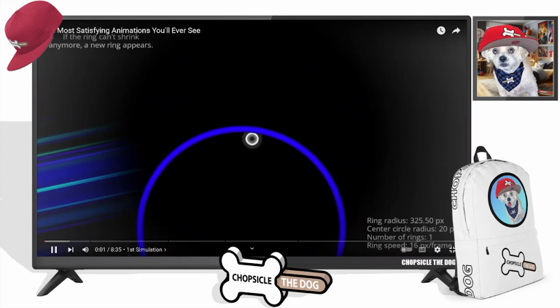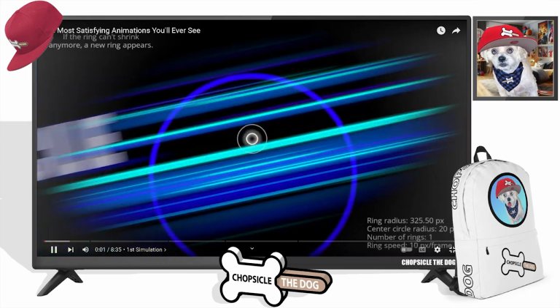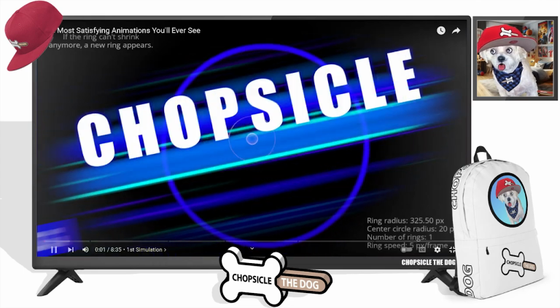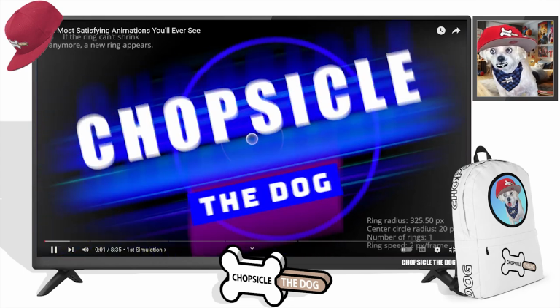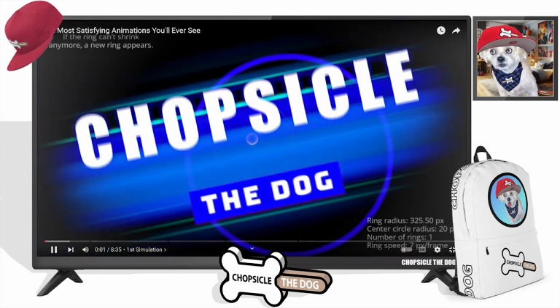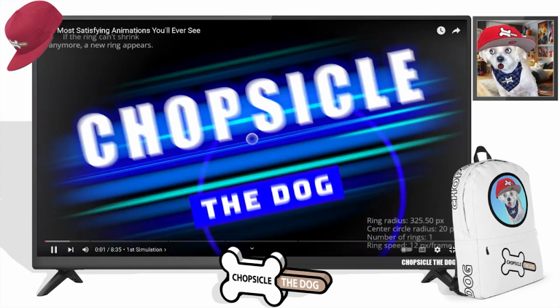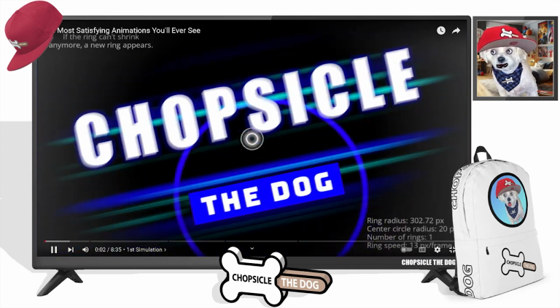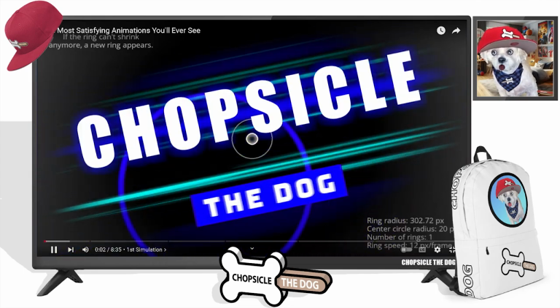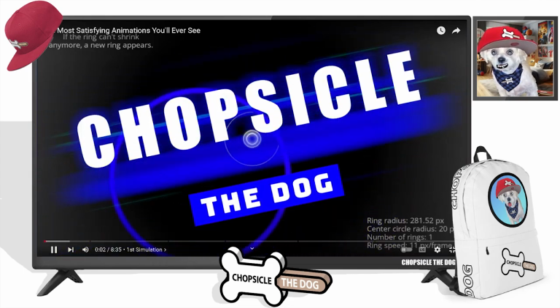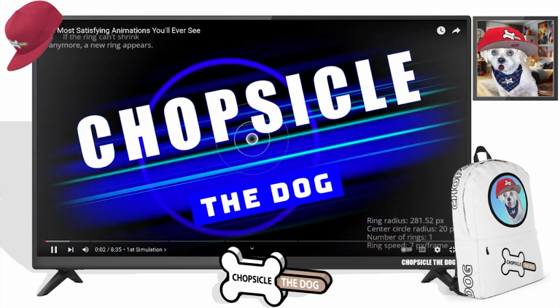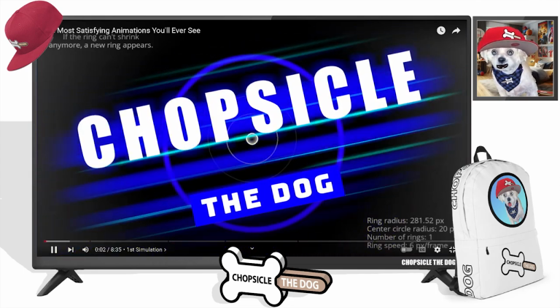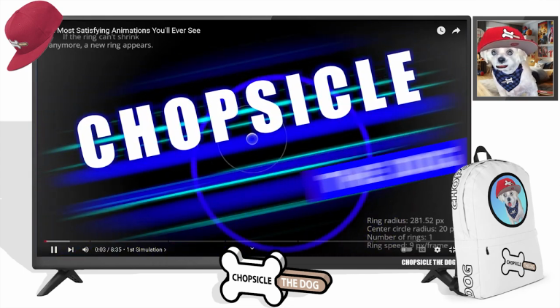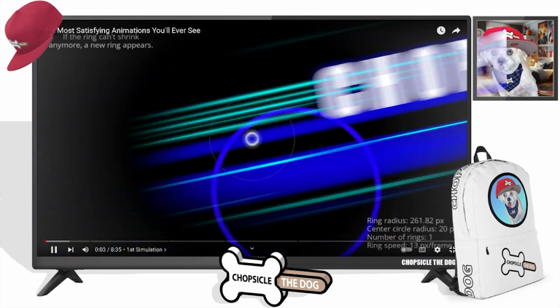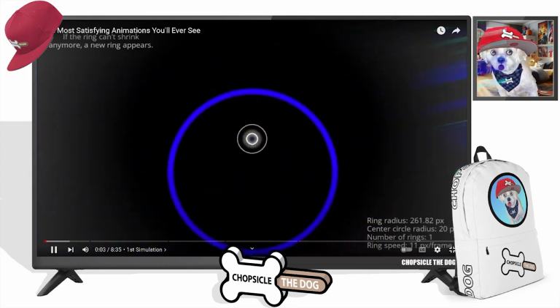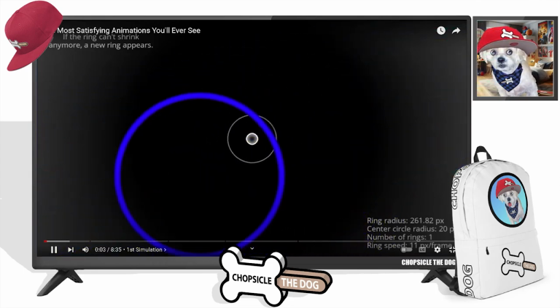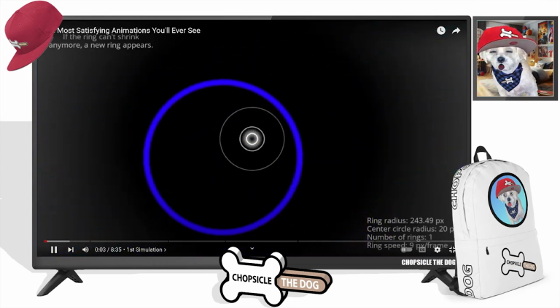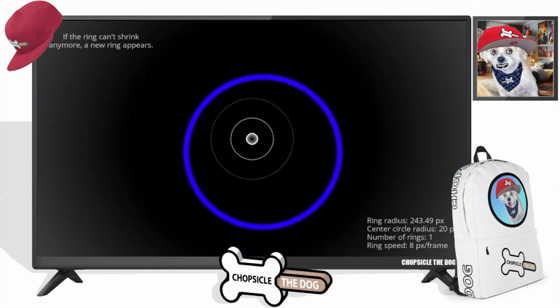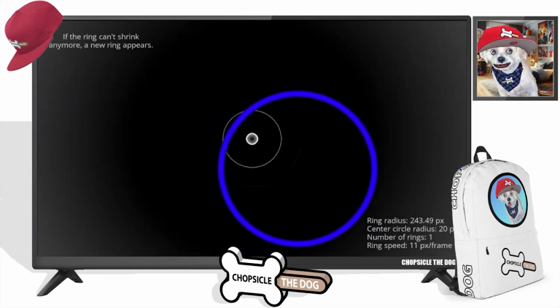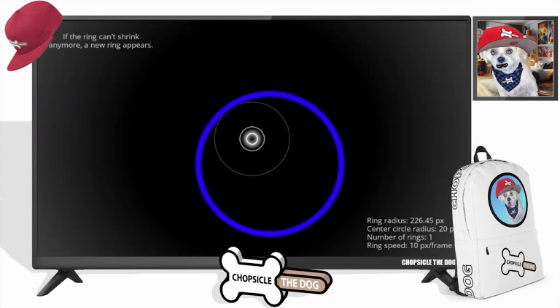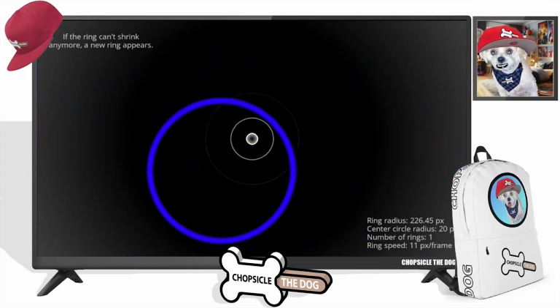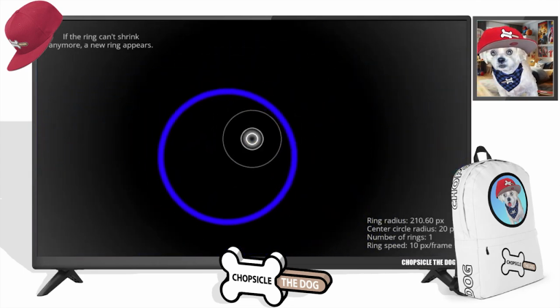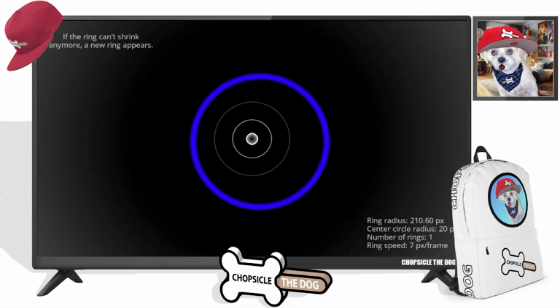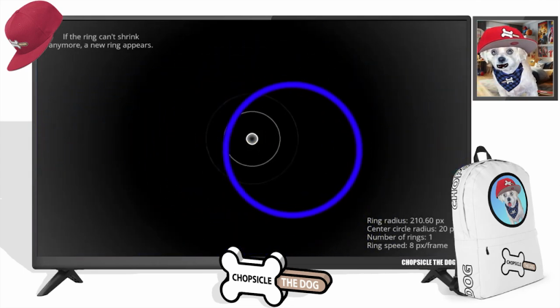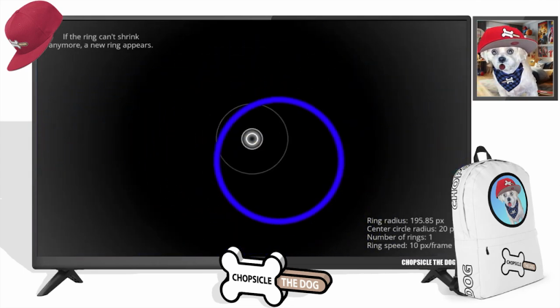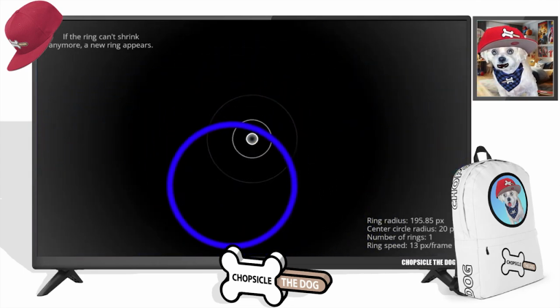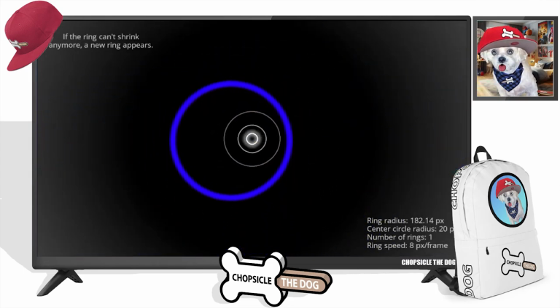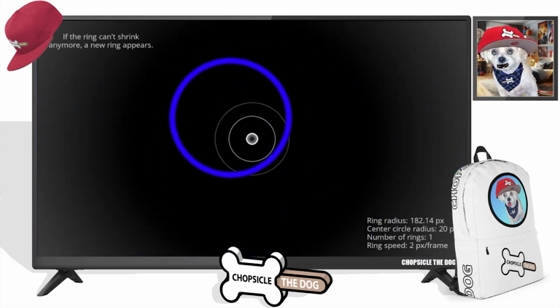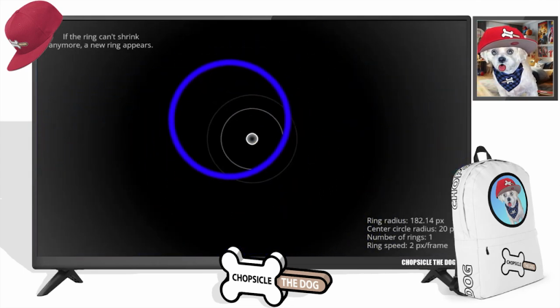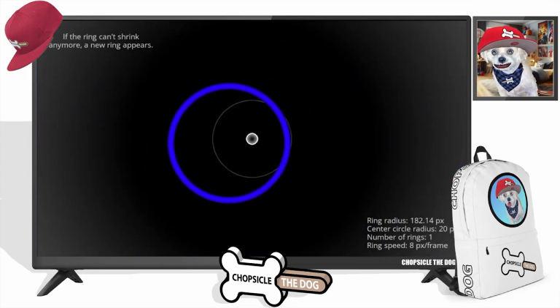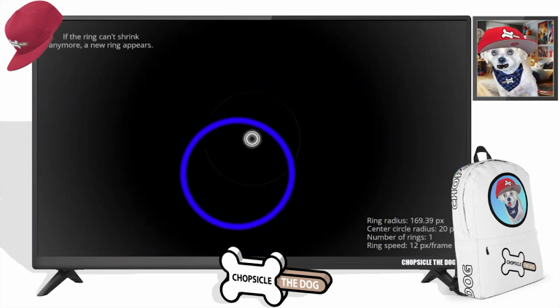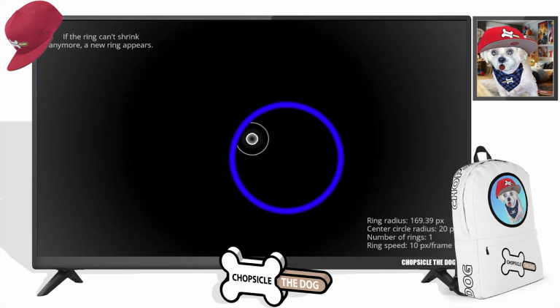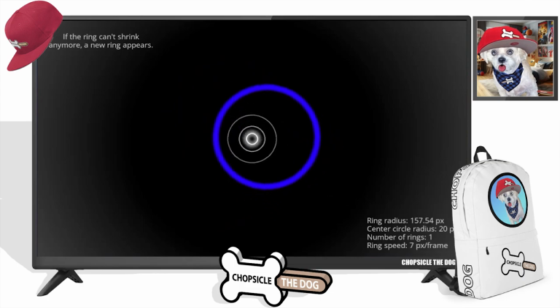I'm your best friend Chopsicle the Dog, and these are the most satisfying animations.